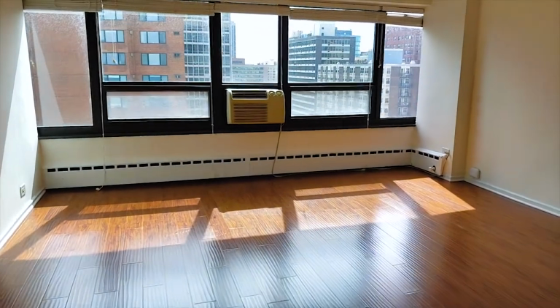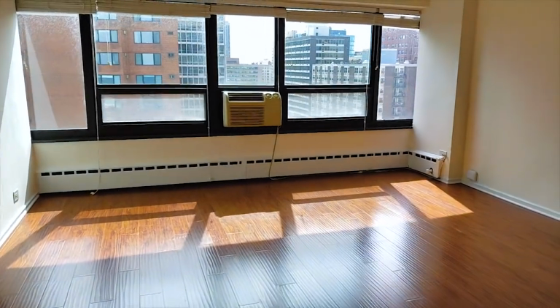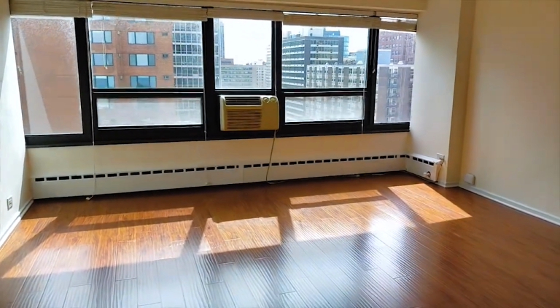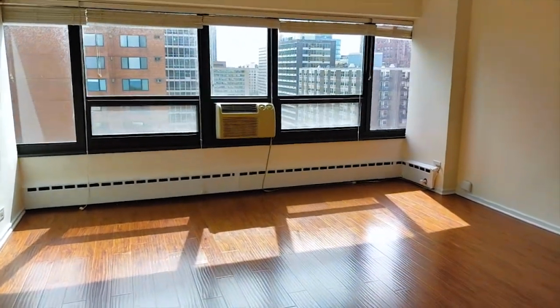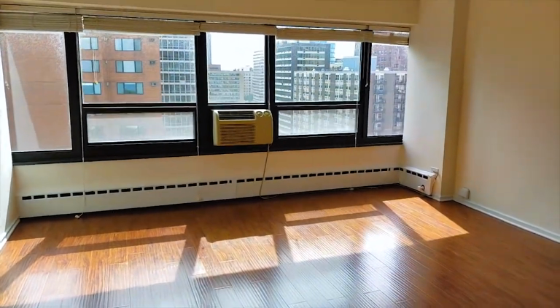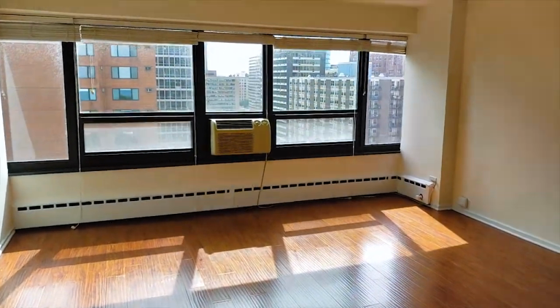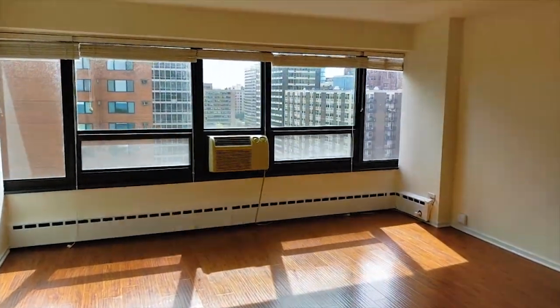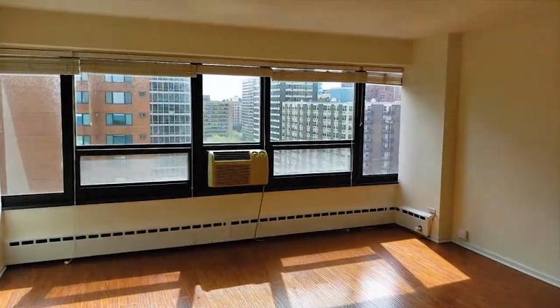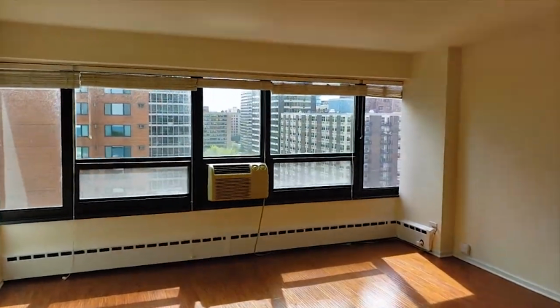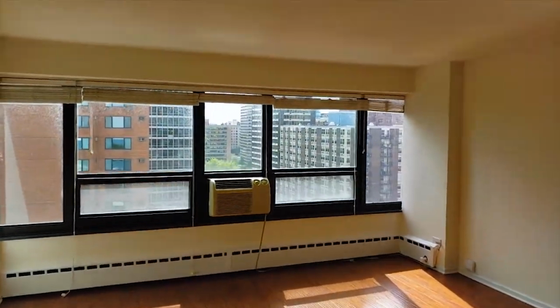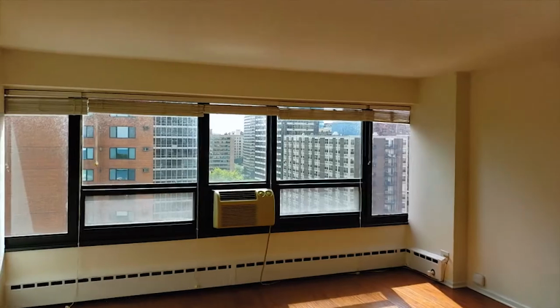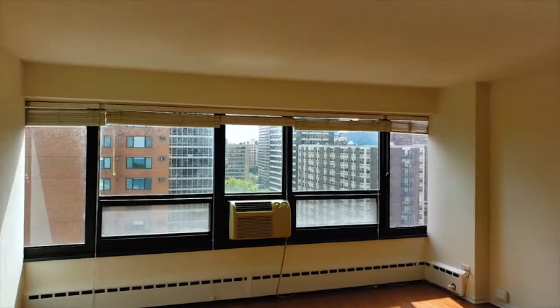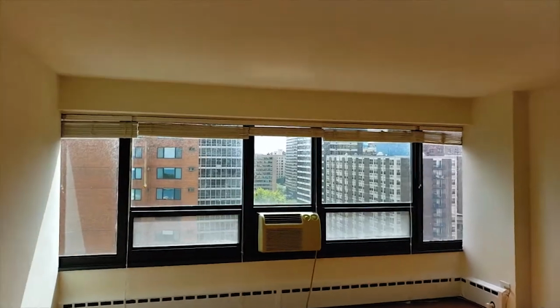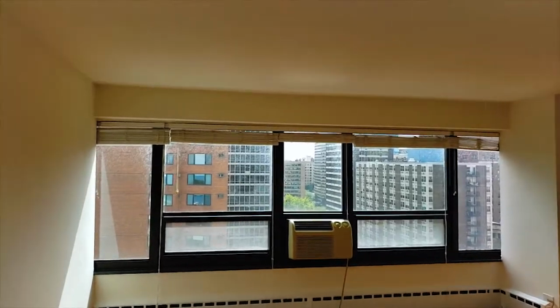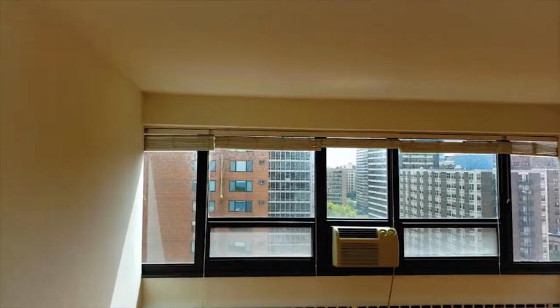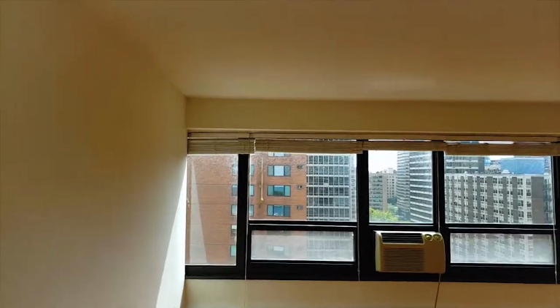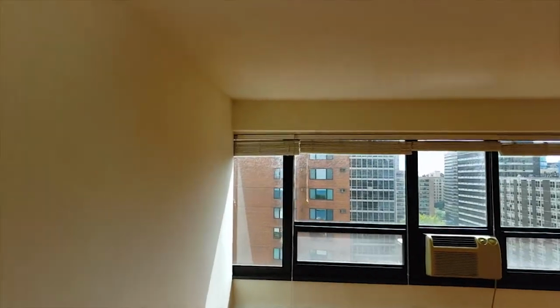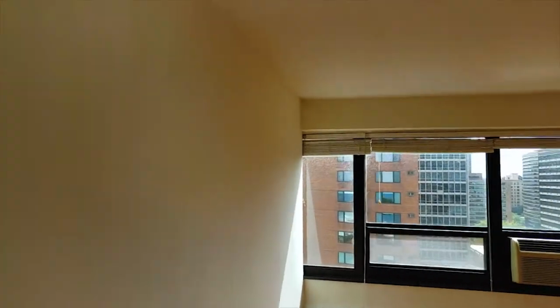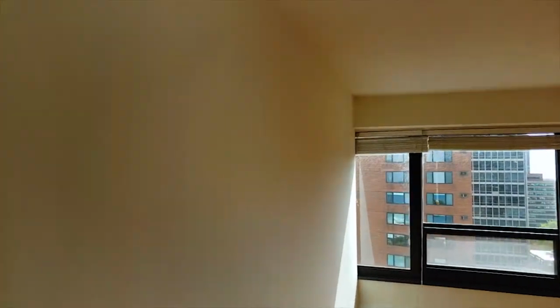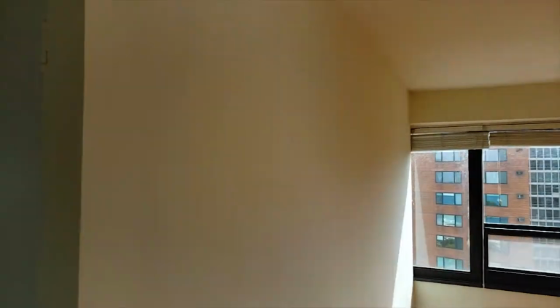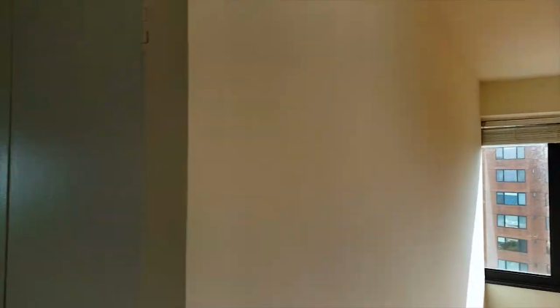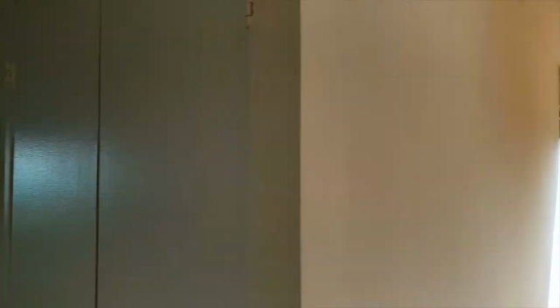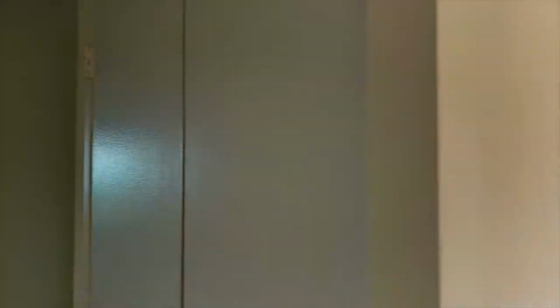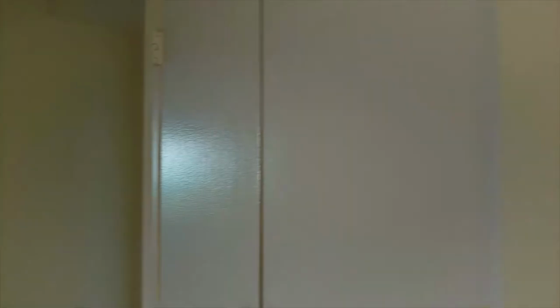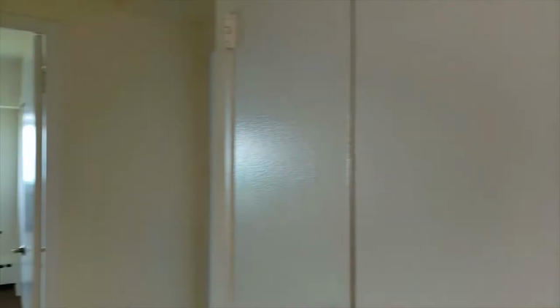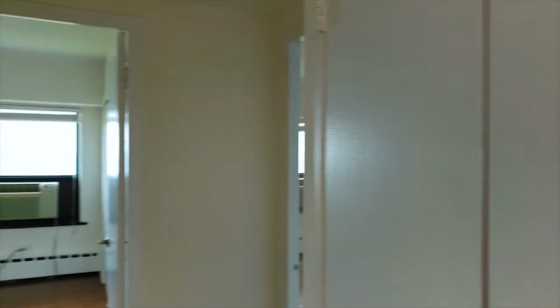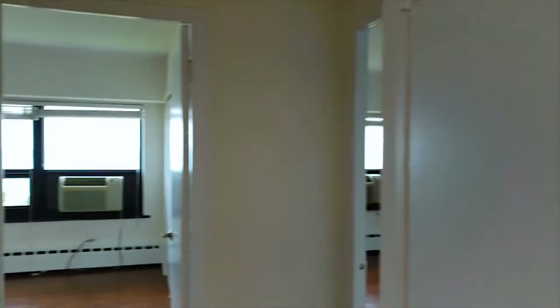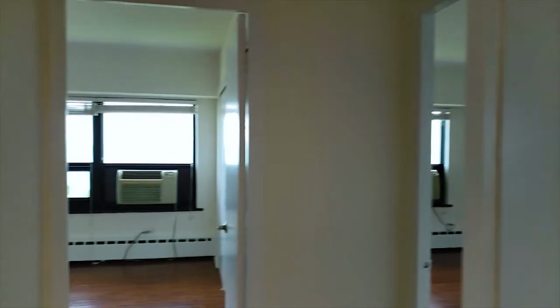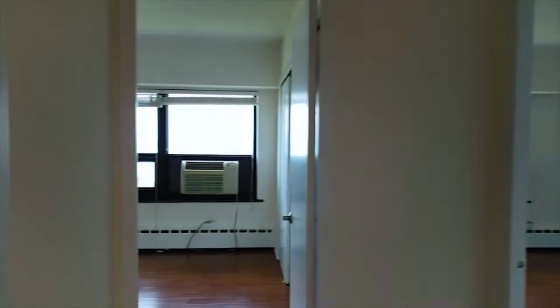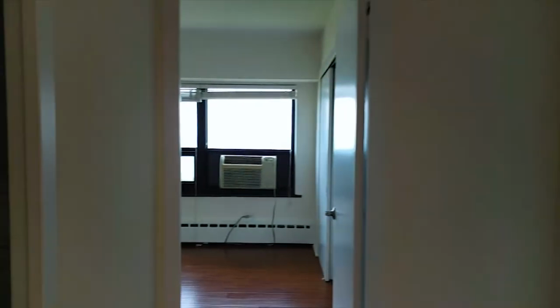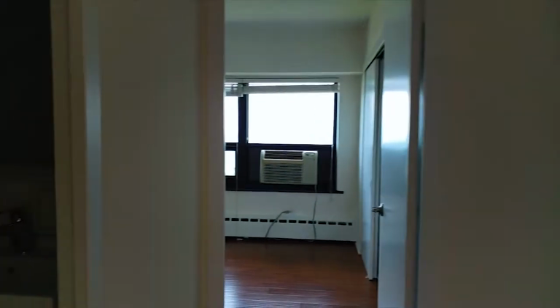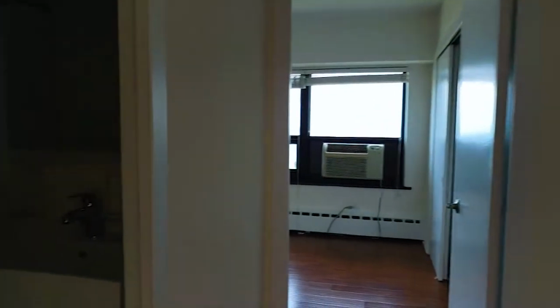Look at that — wall-to-wall windows with tons of natural light coming in. Let's go check out the rest of this apartment.